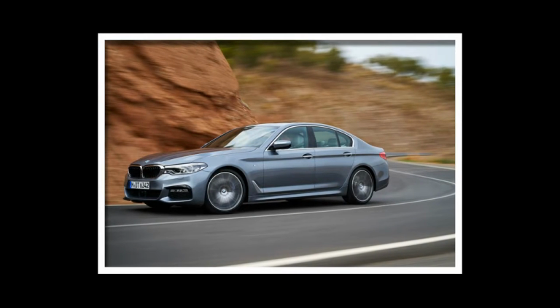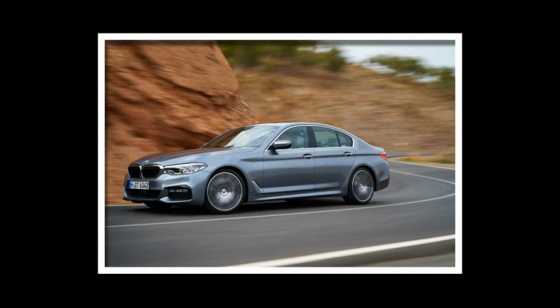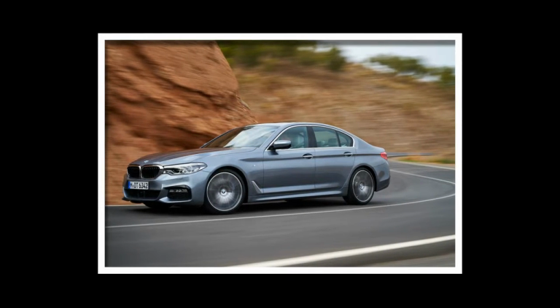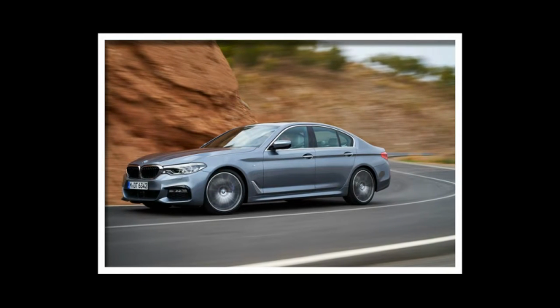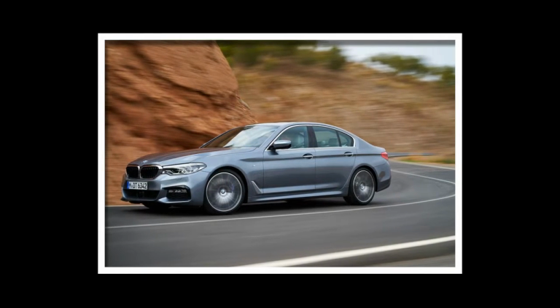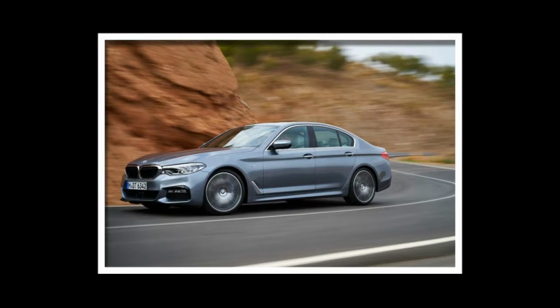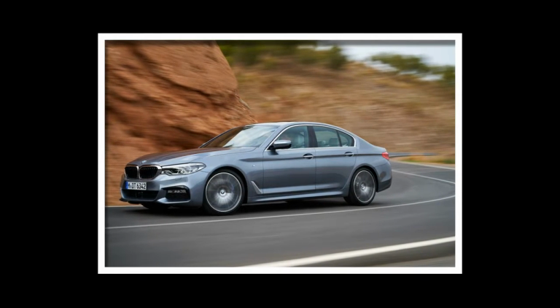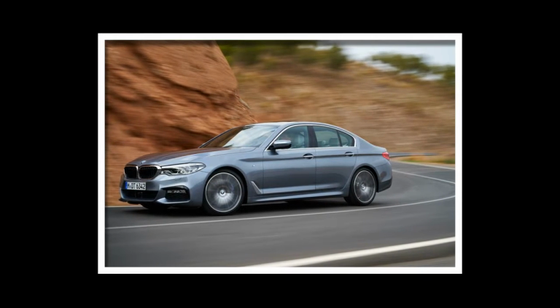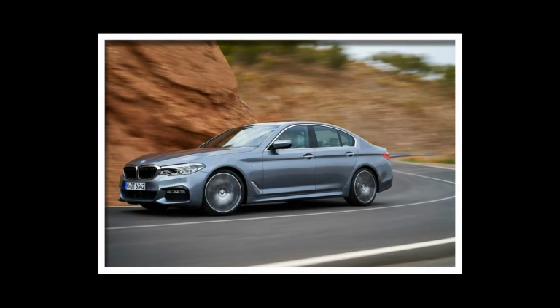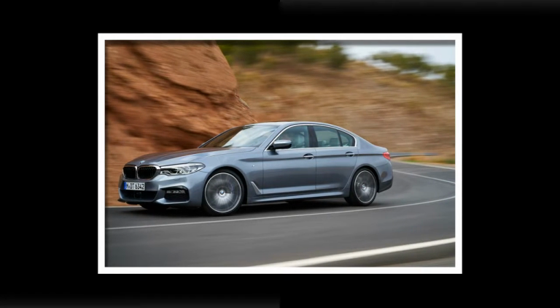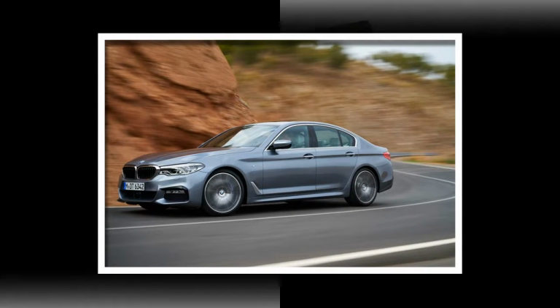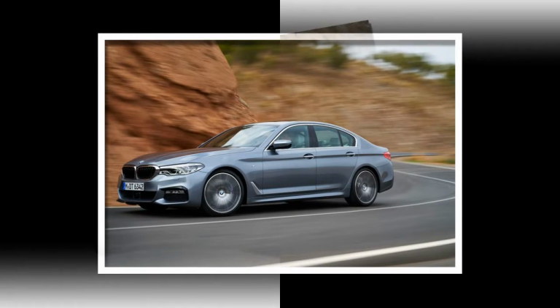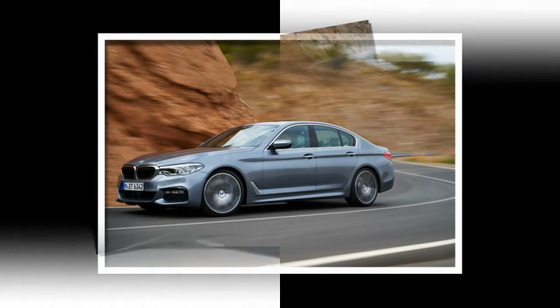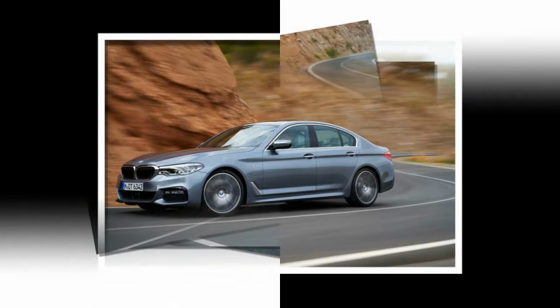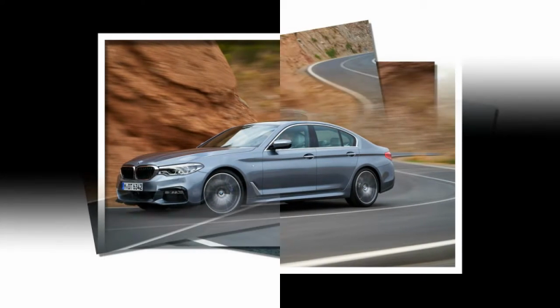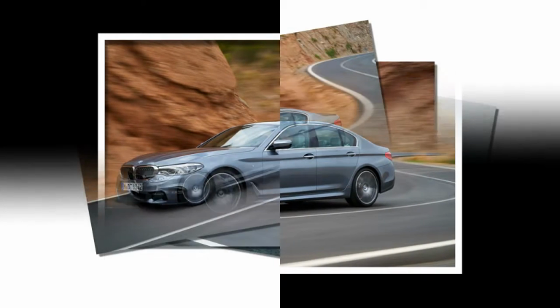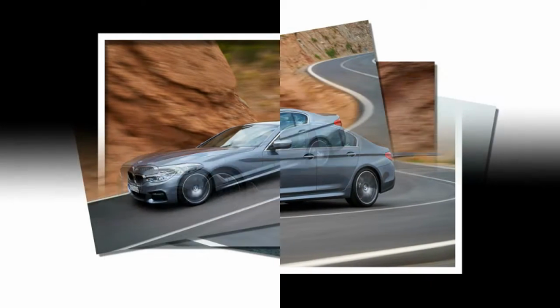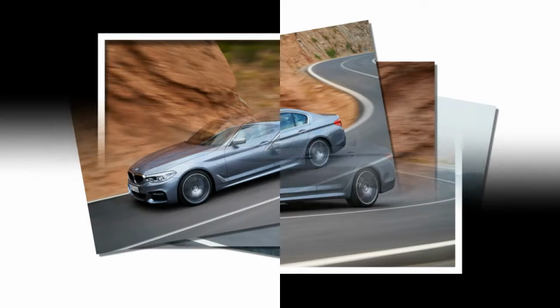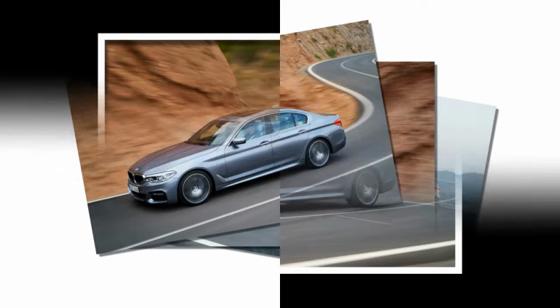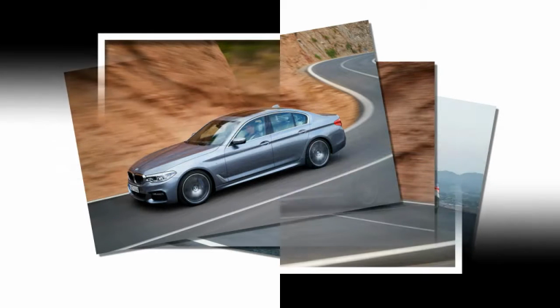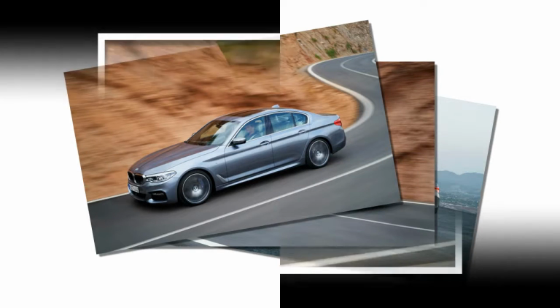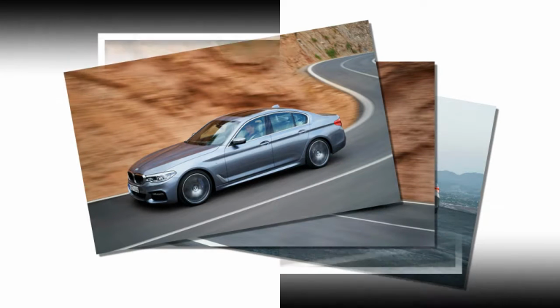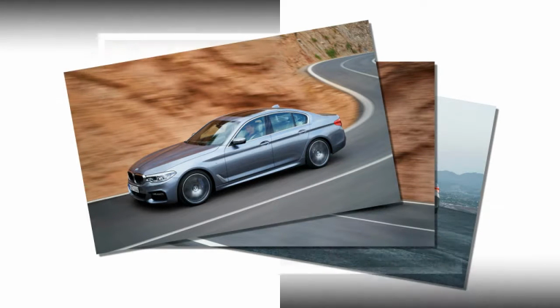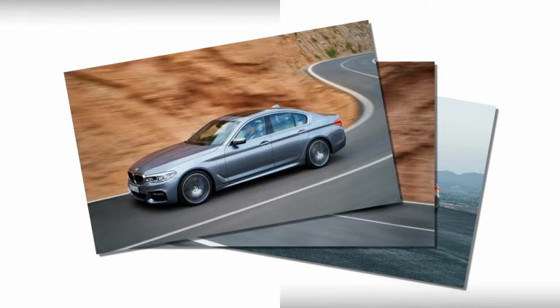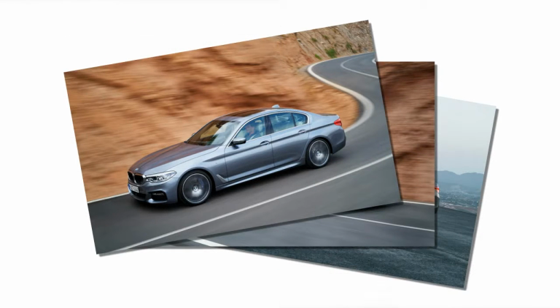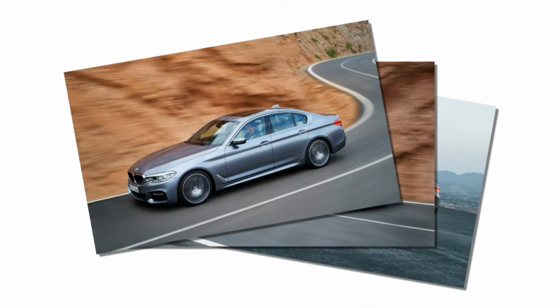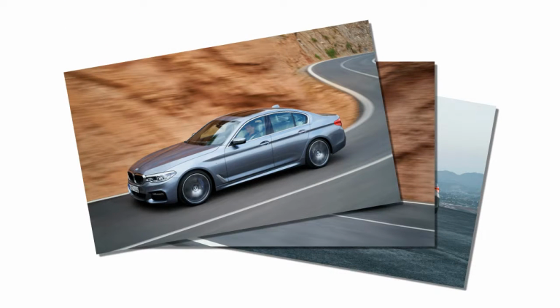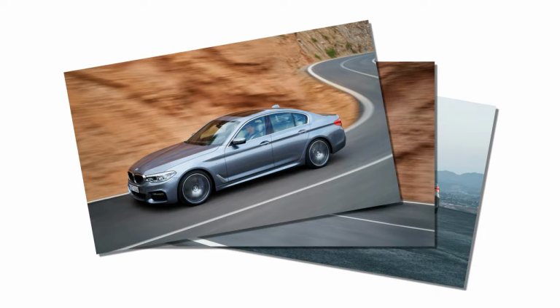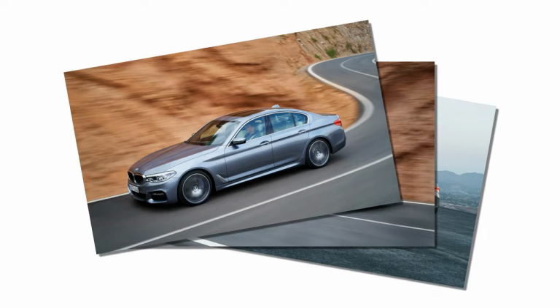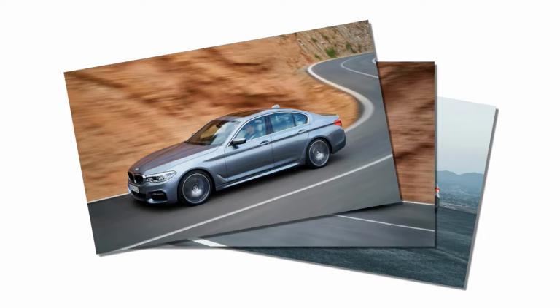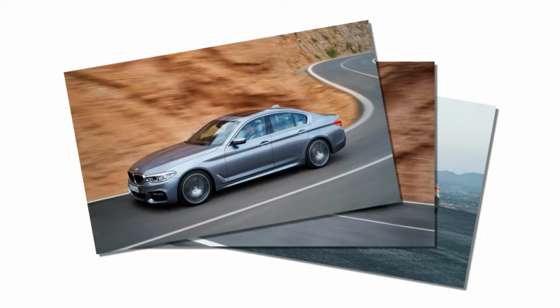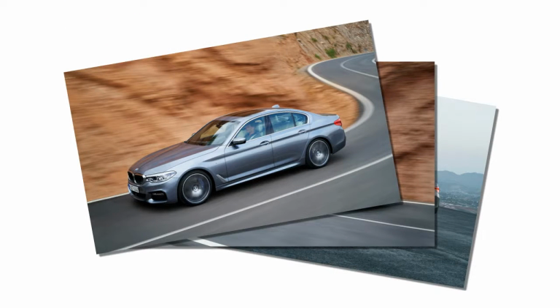At the rear, larger taillights containing LED elements wrap farther around onto the fenders.